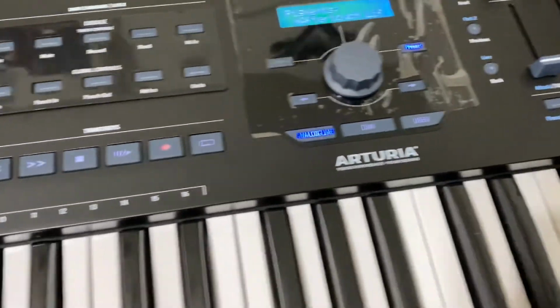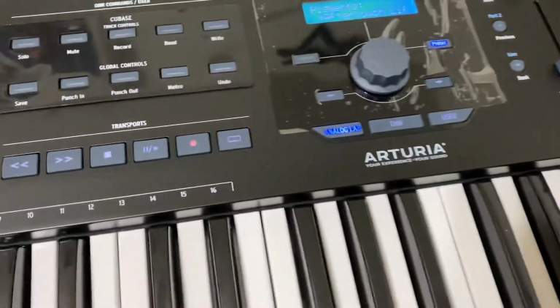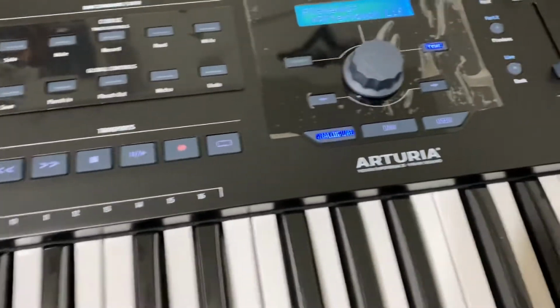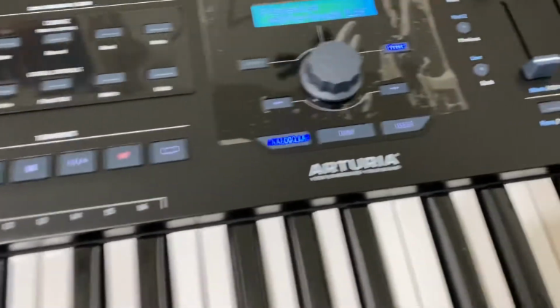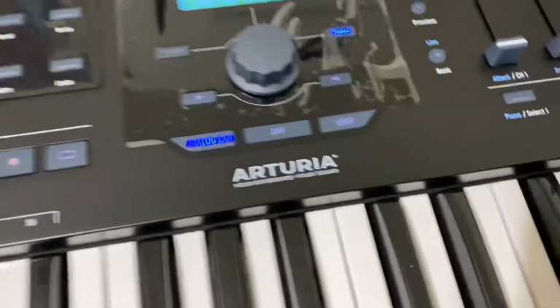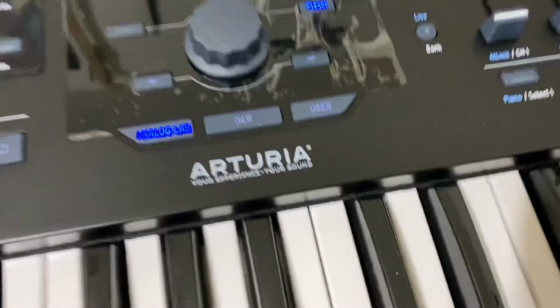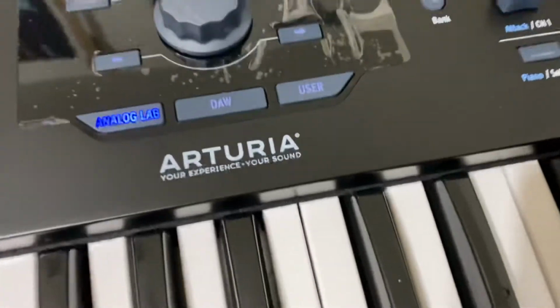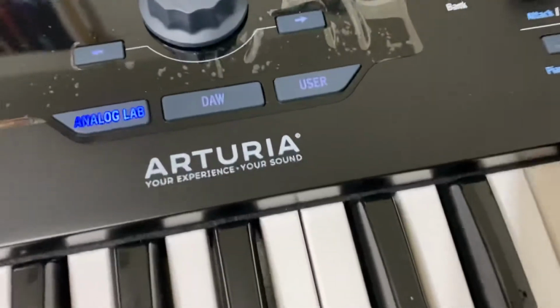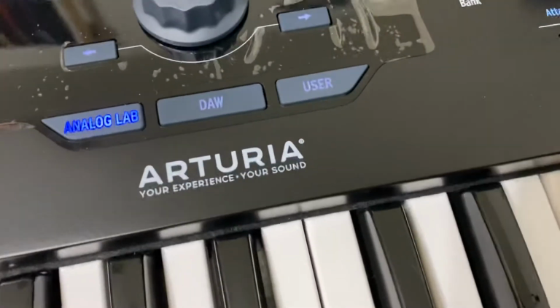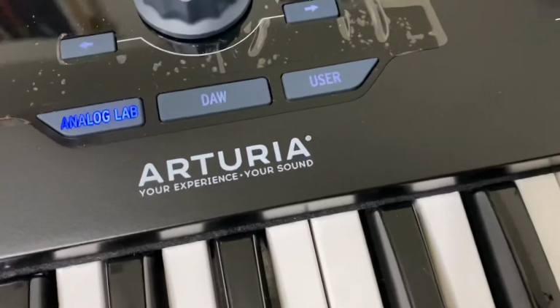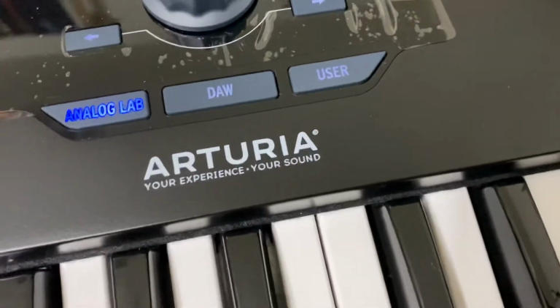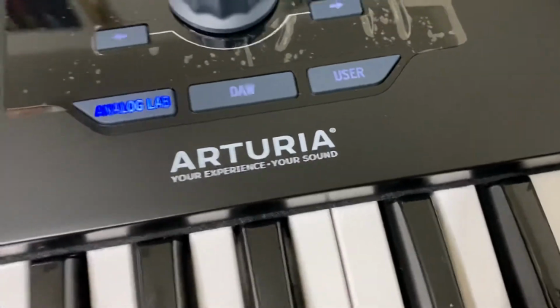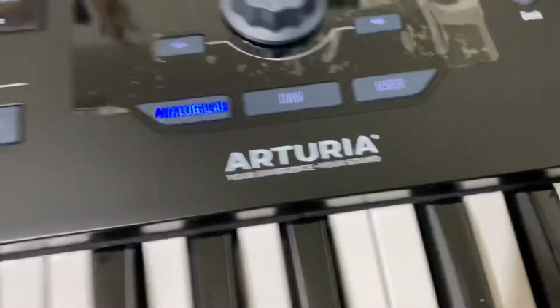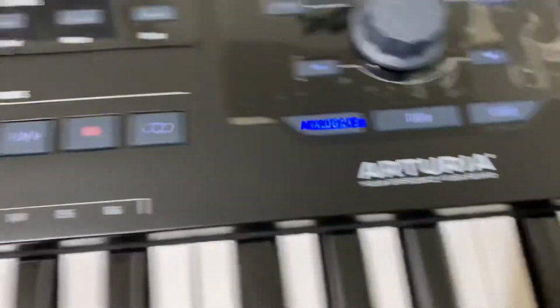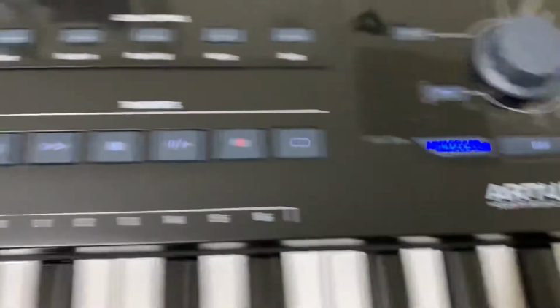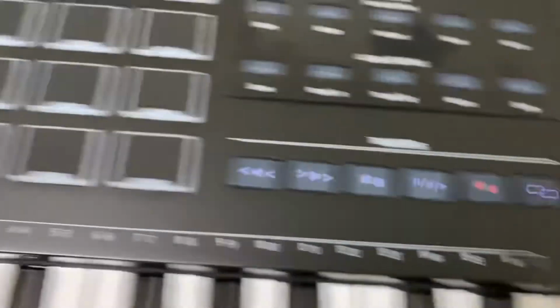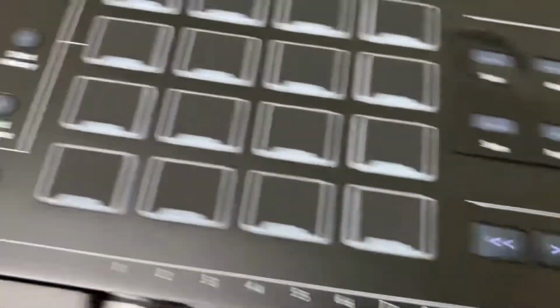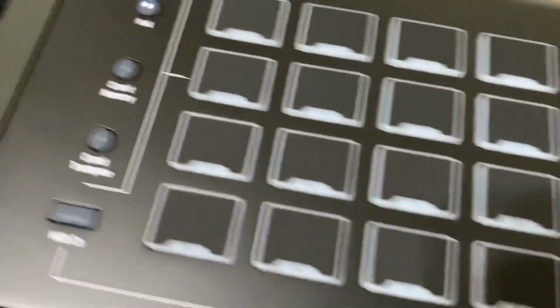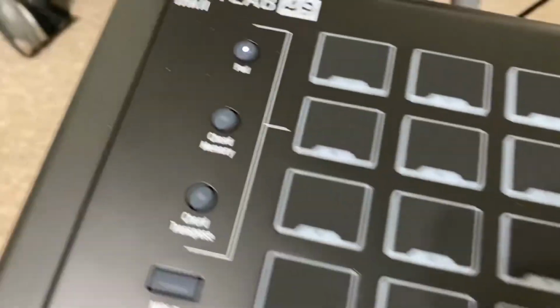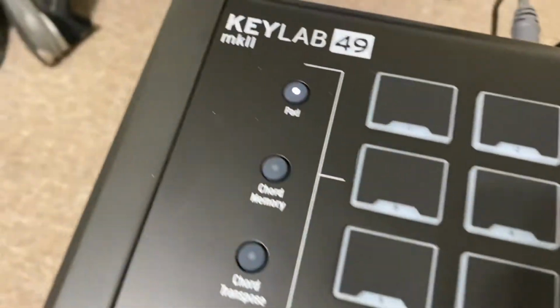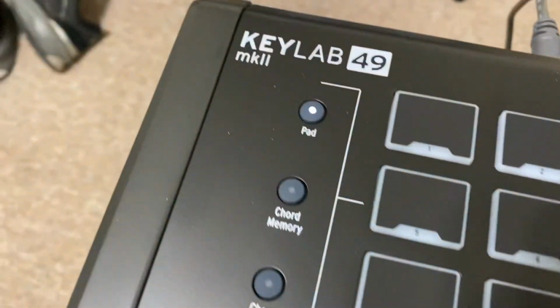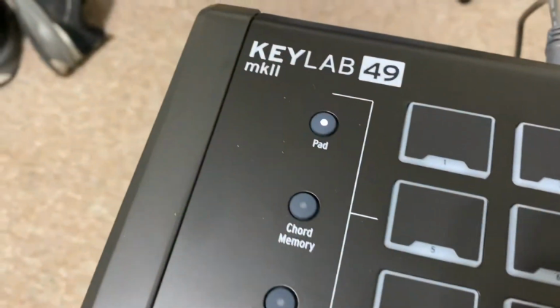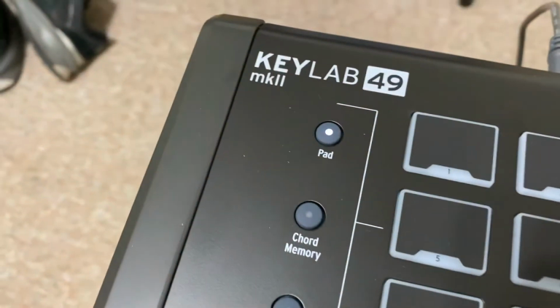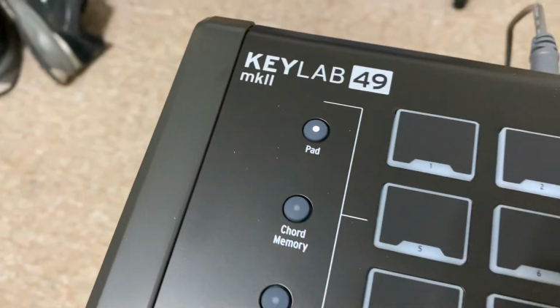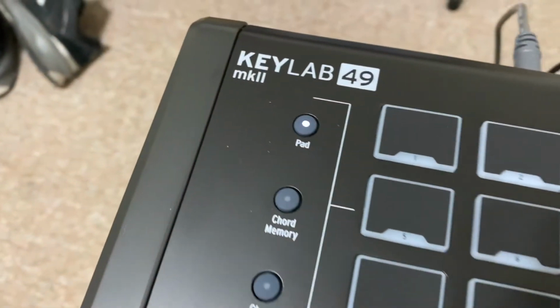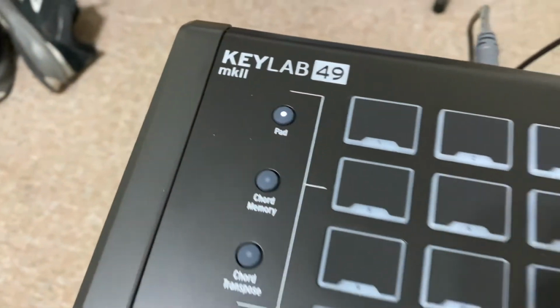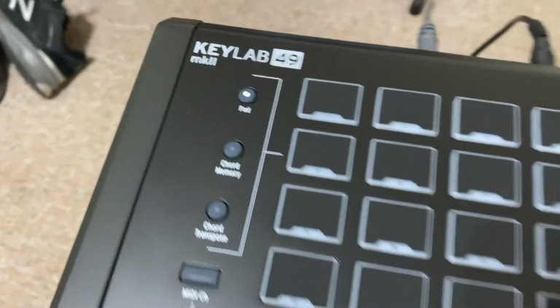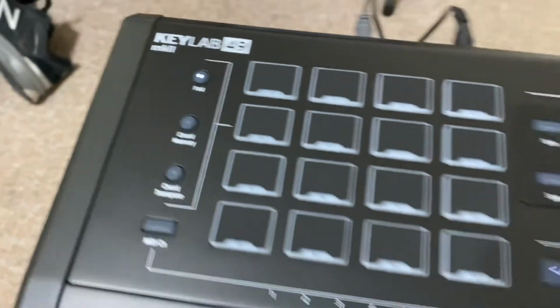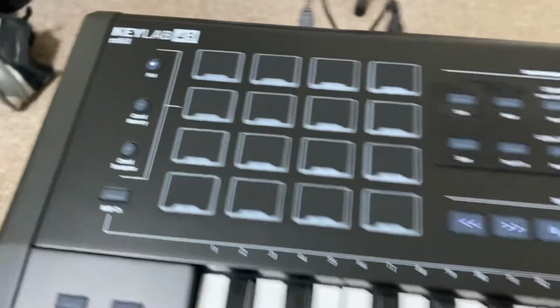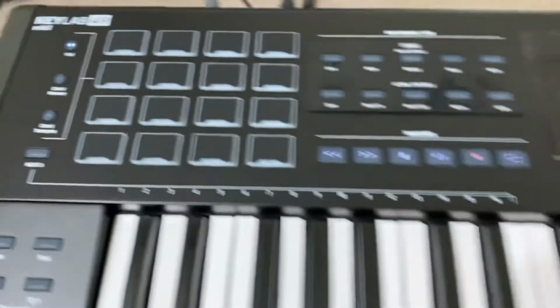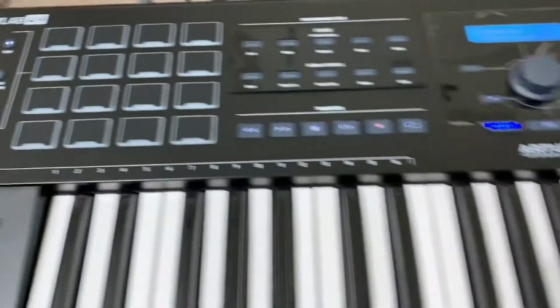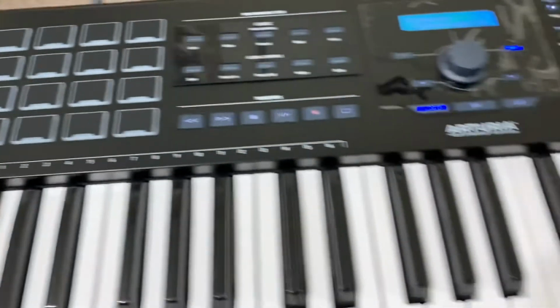So yes, the Arturia KeyLab 49 does have Aftertouch.